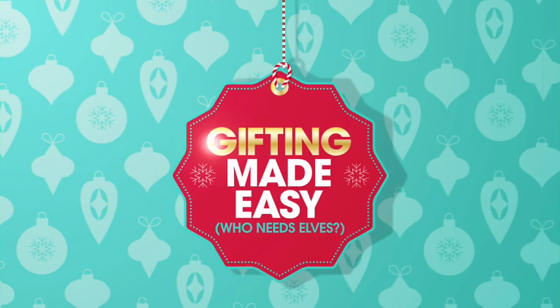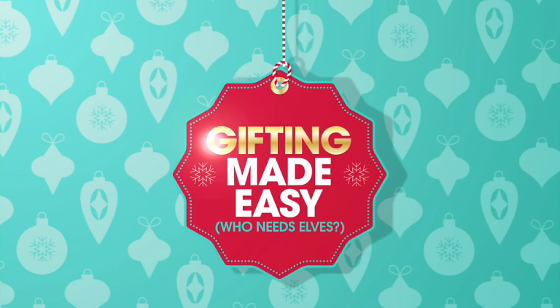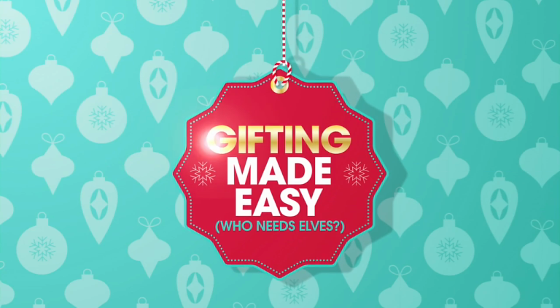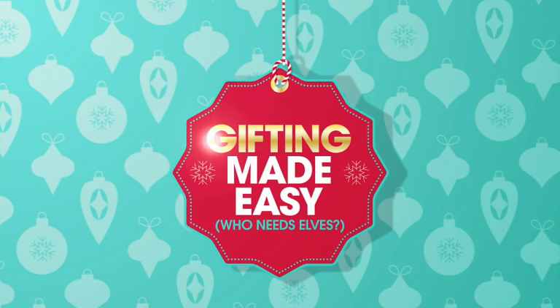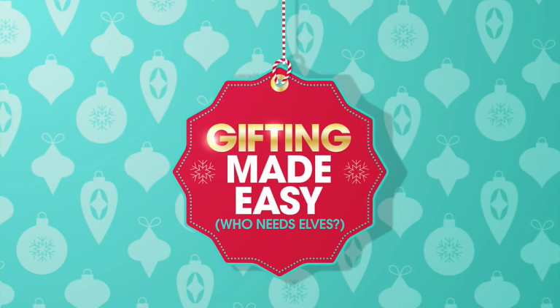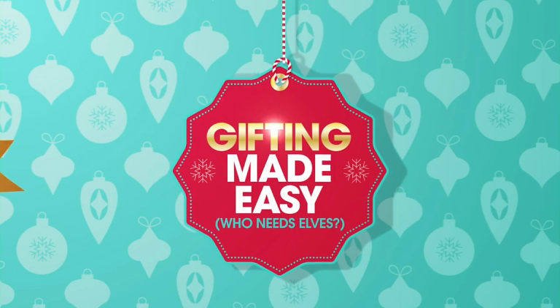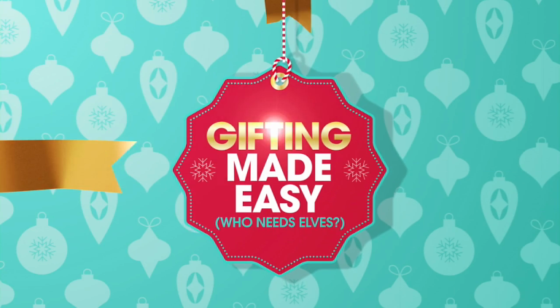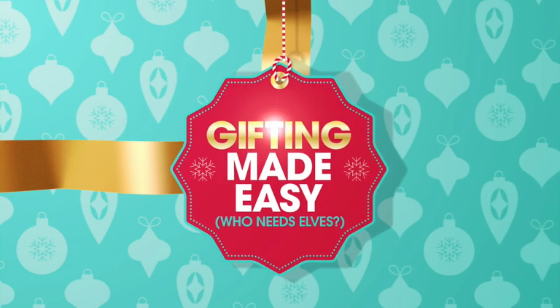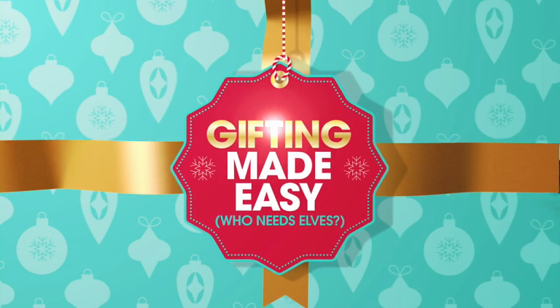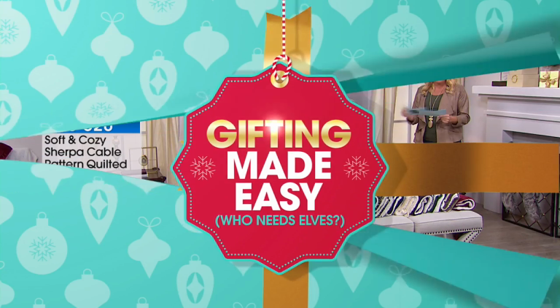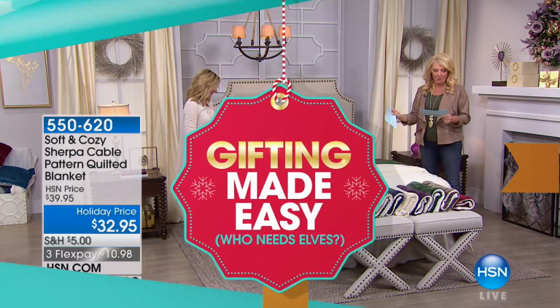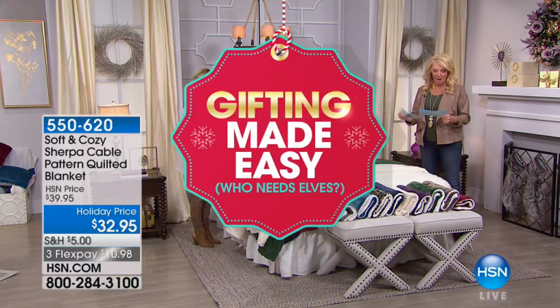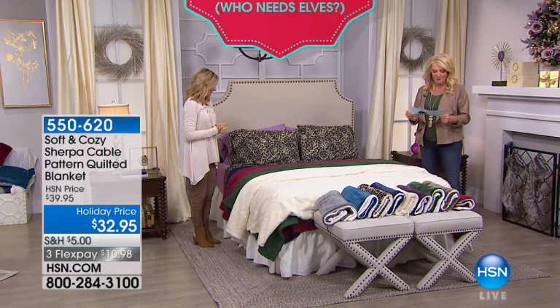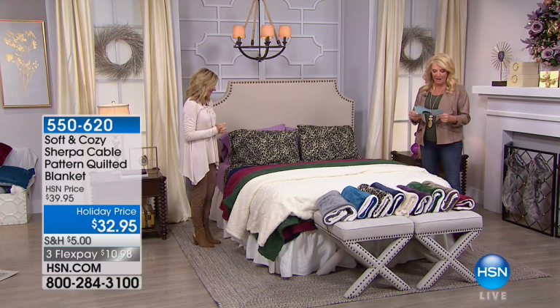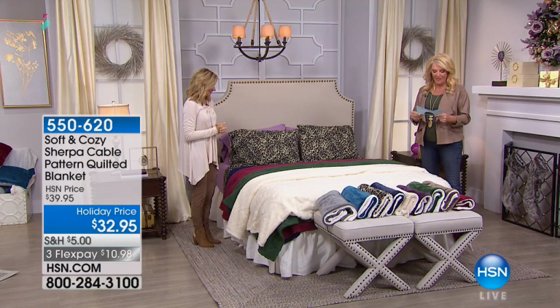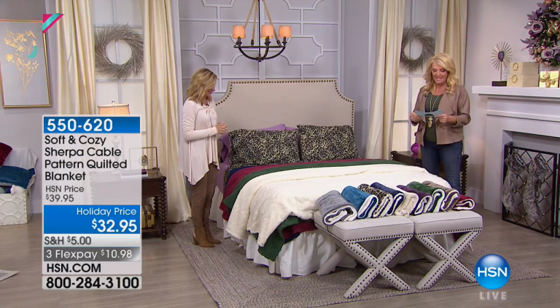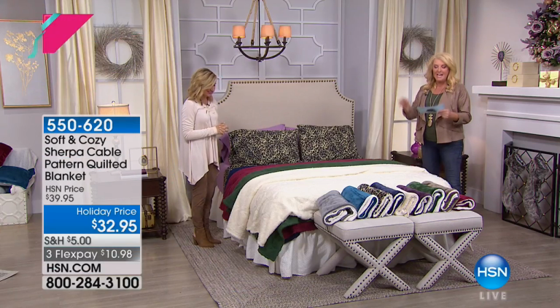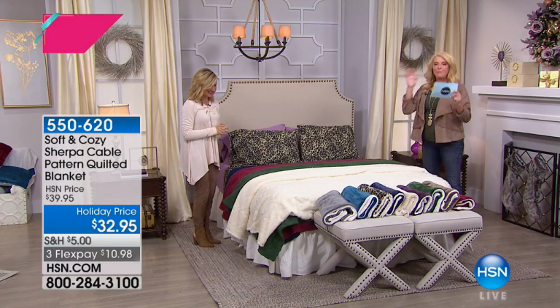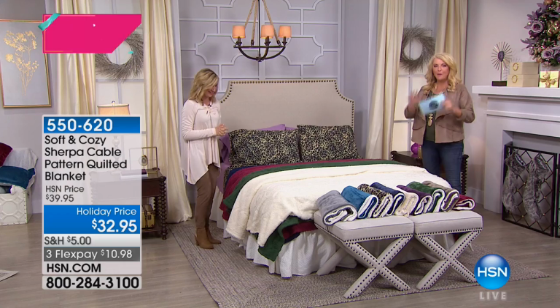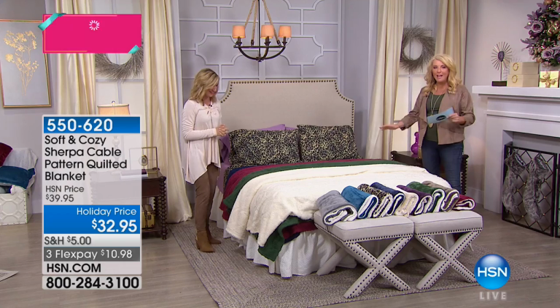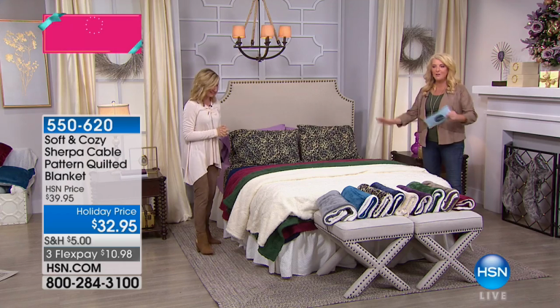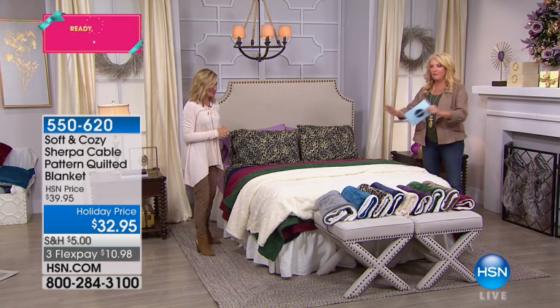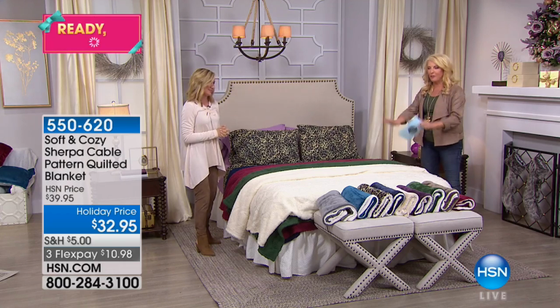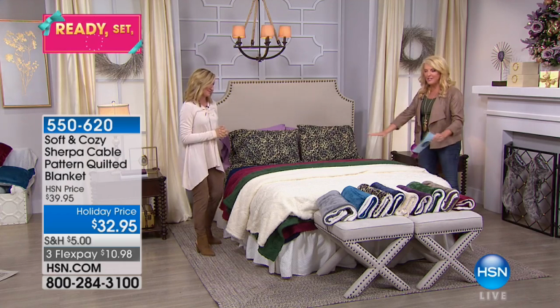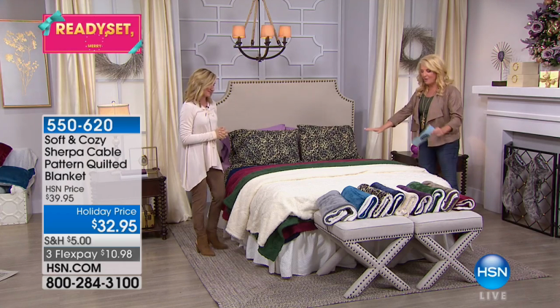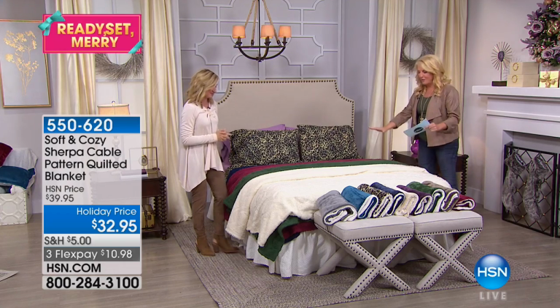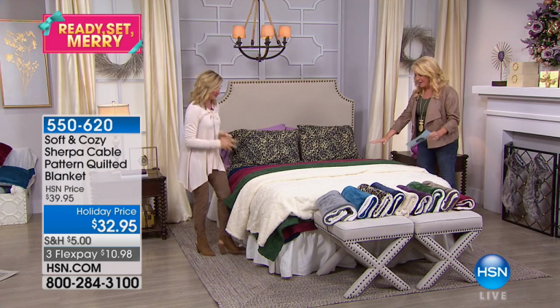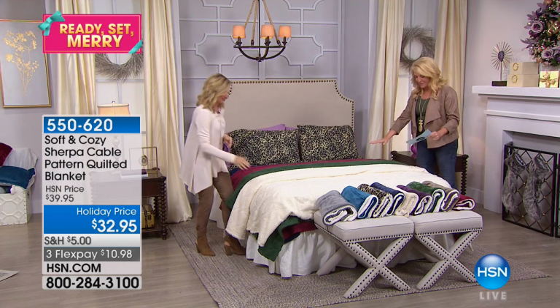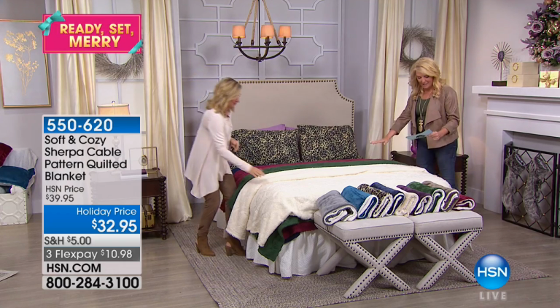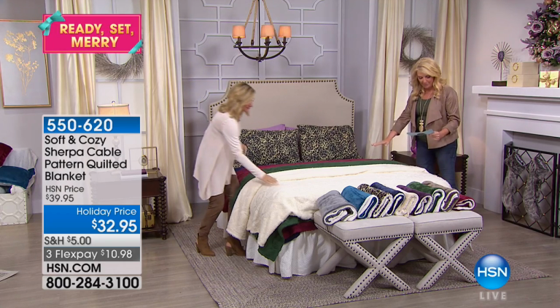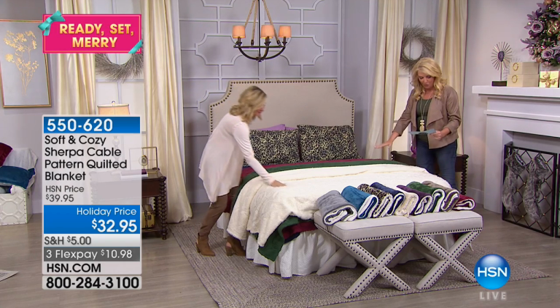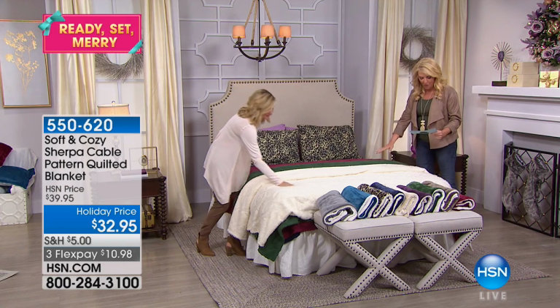So now wait till you see our next item. I'm so pumped about this. Brand new, first airing. You've never seen it before.